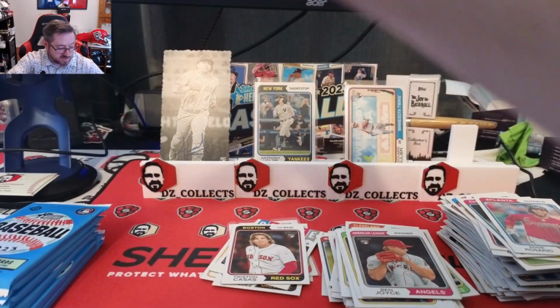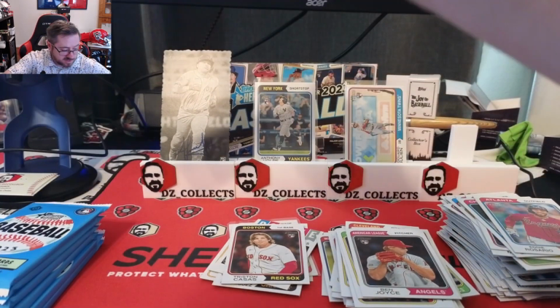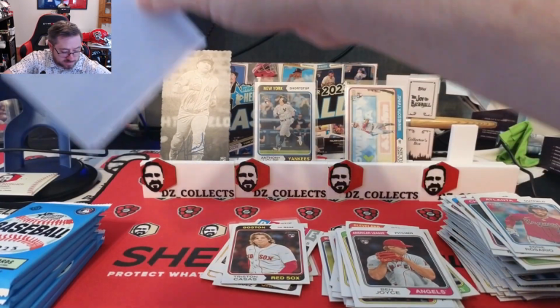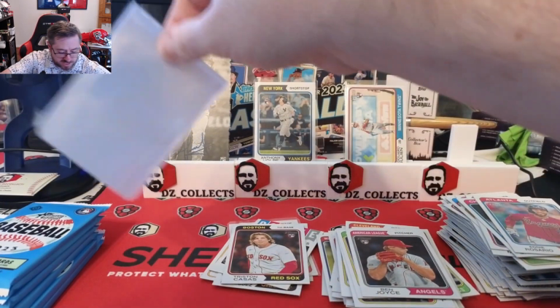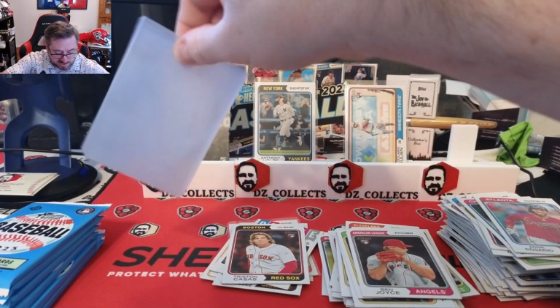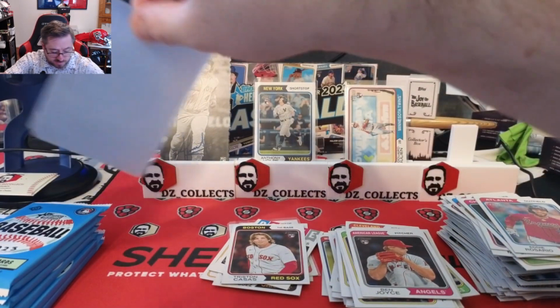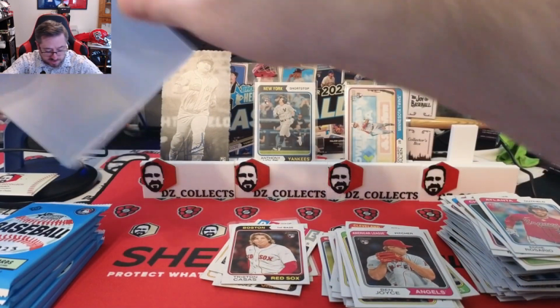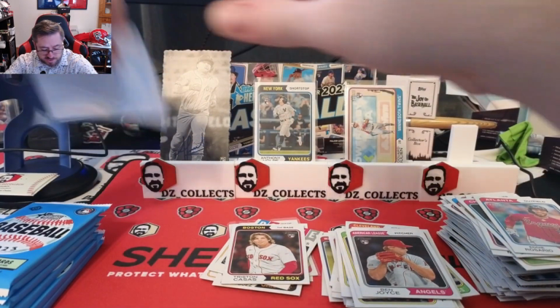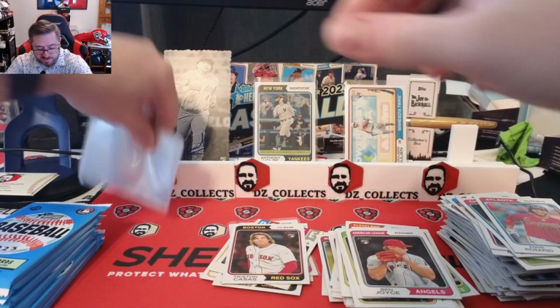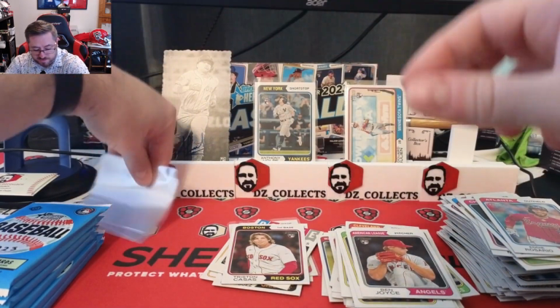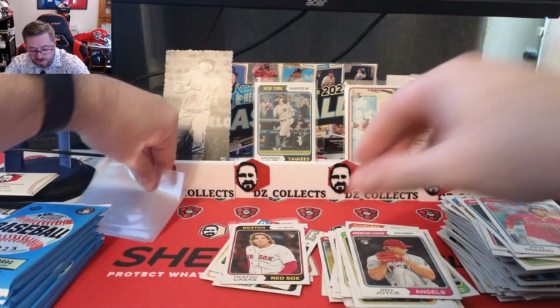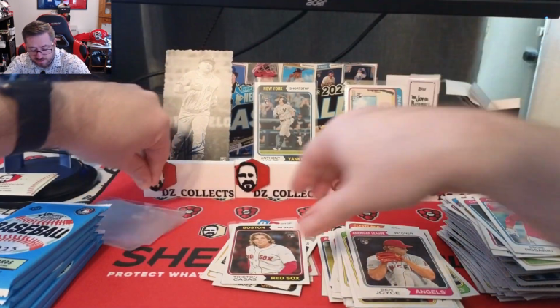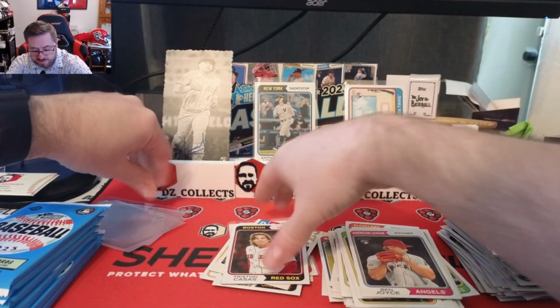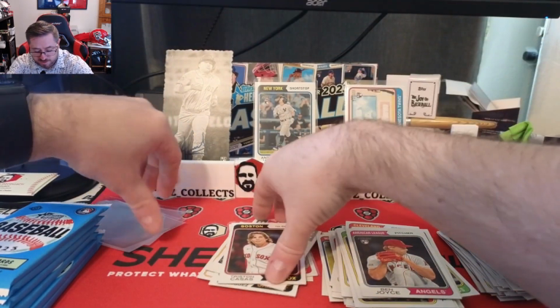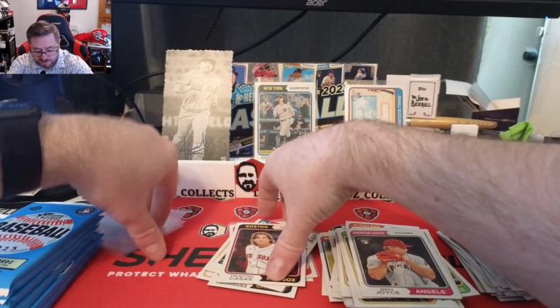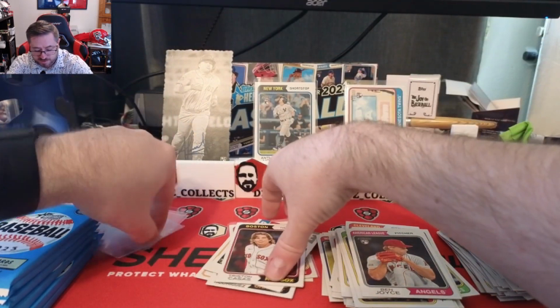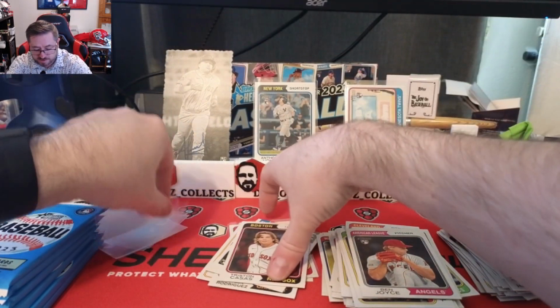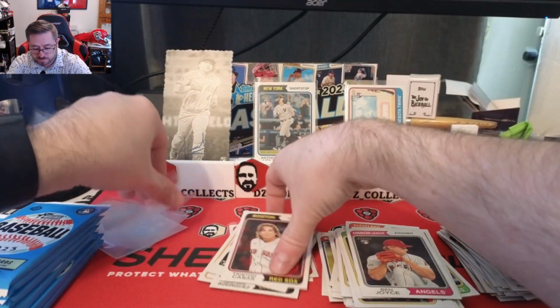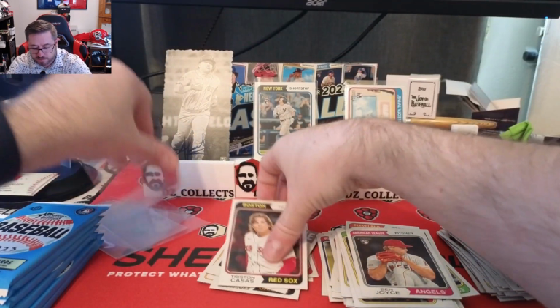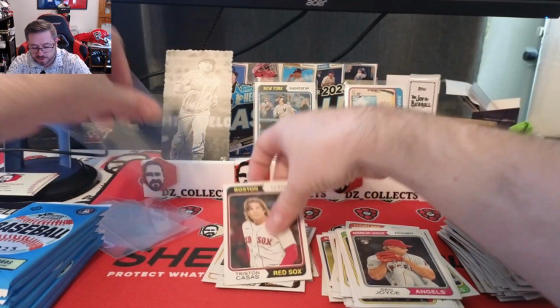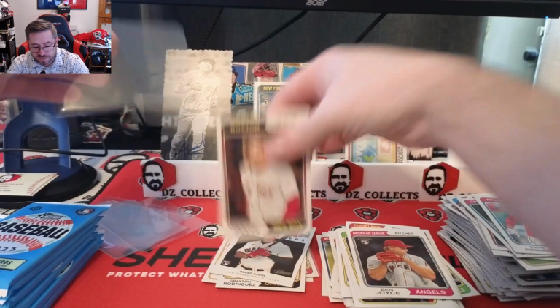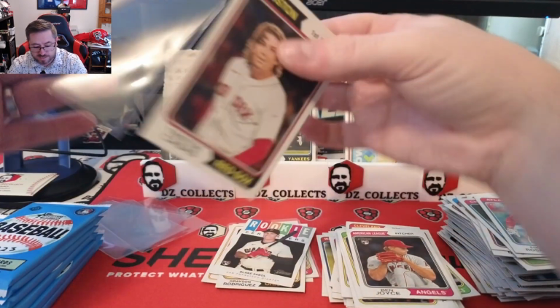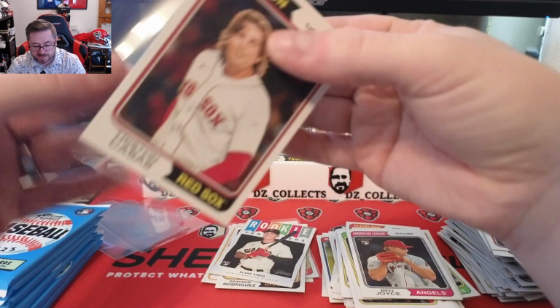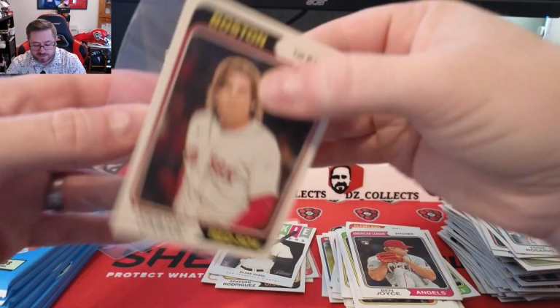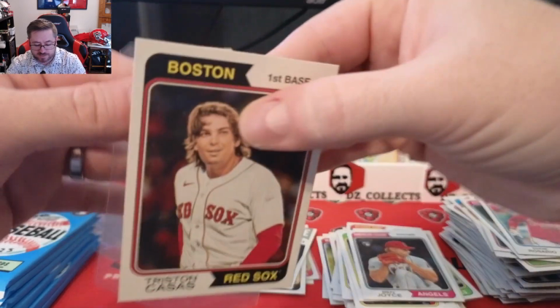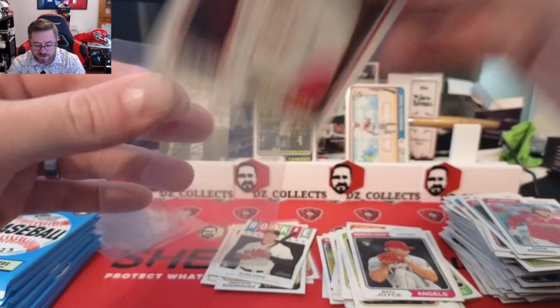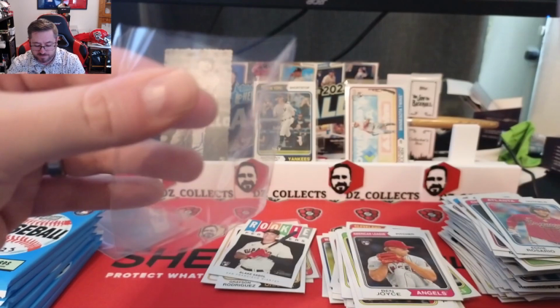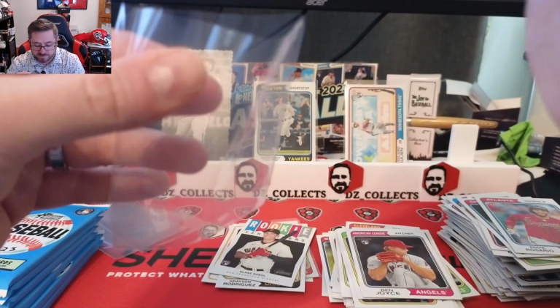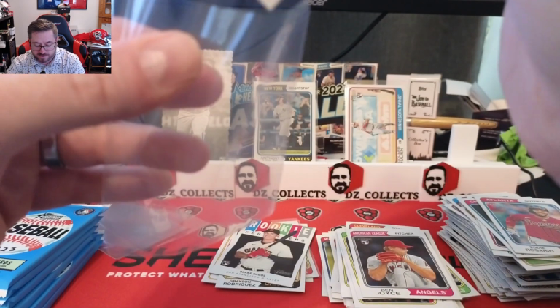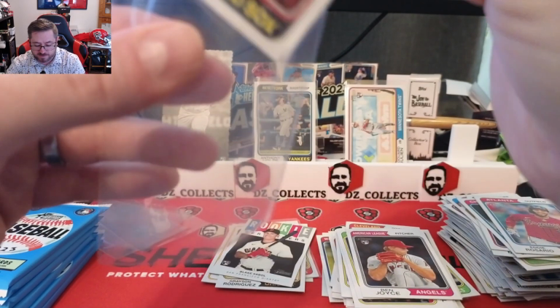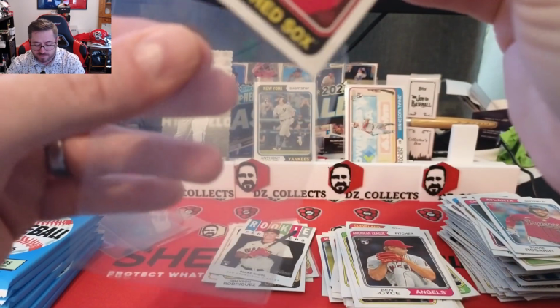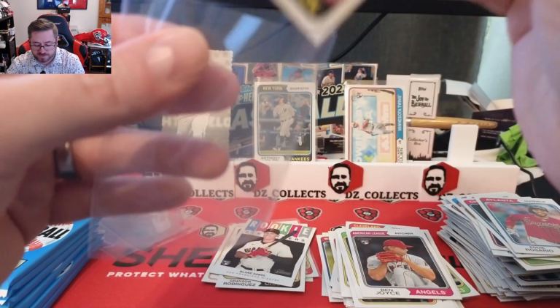We'll get some more sleeves ready. We'll put Casas on the stand for now — base rookie, but still a good pull.